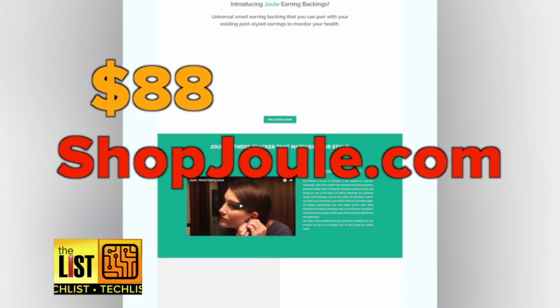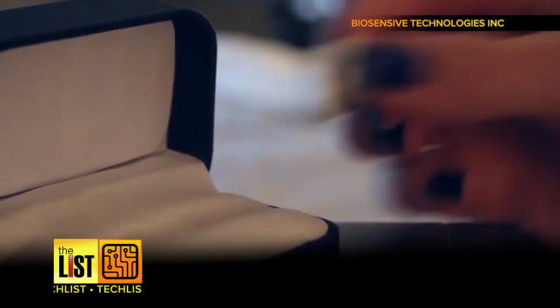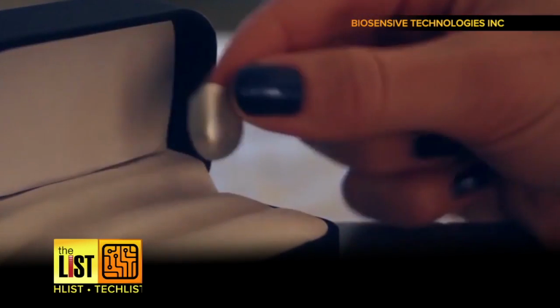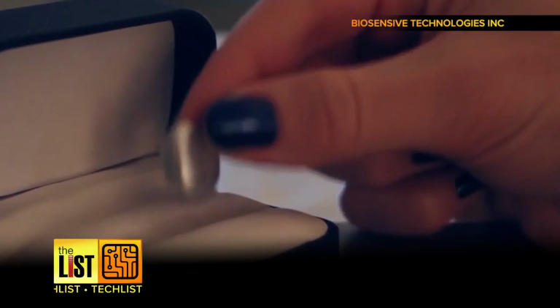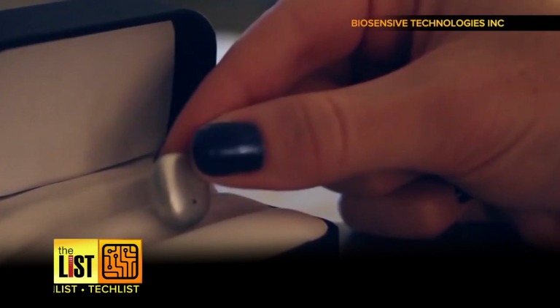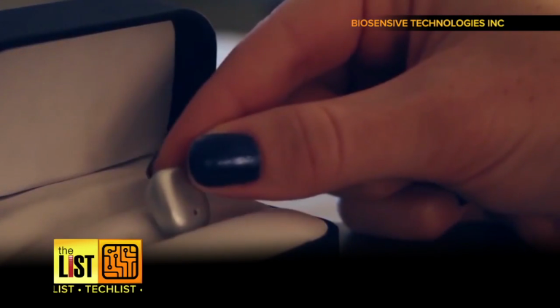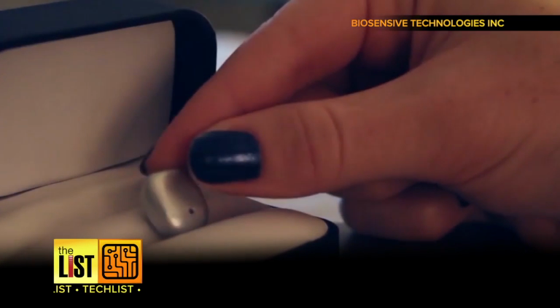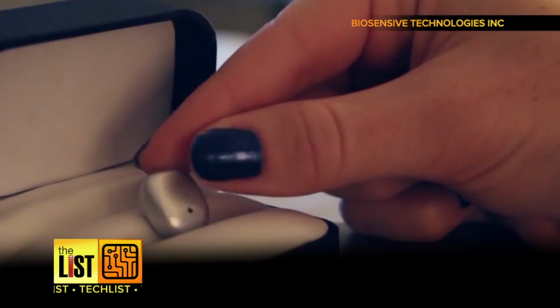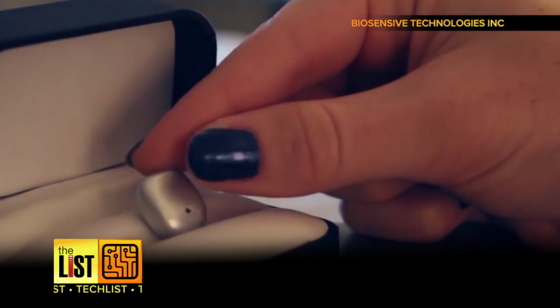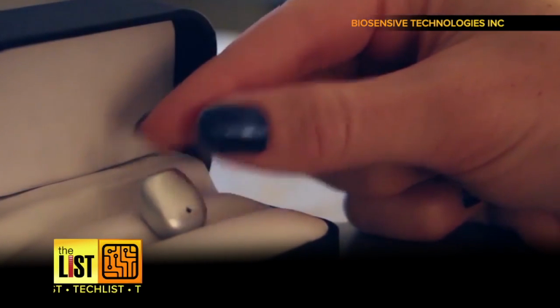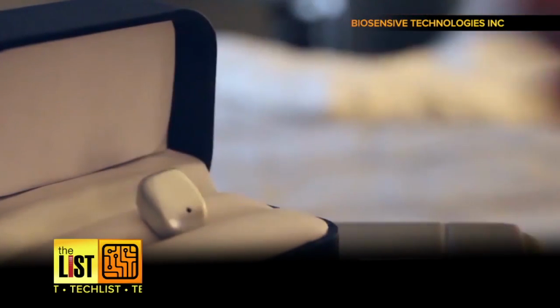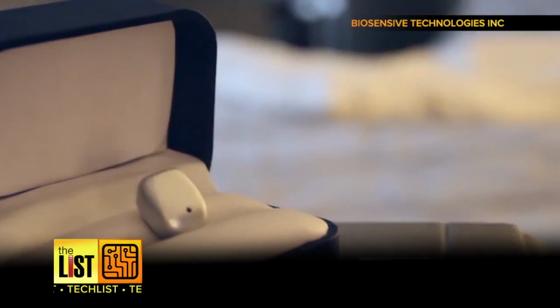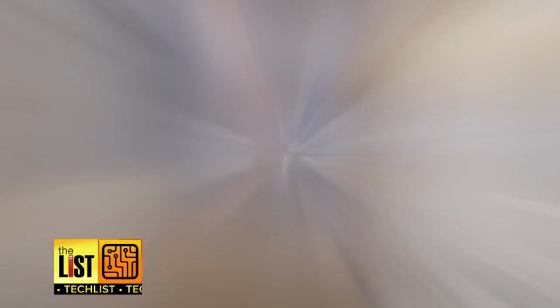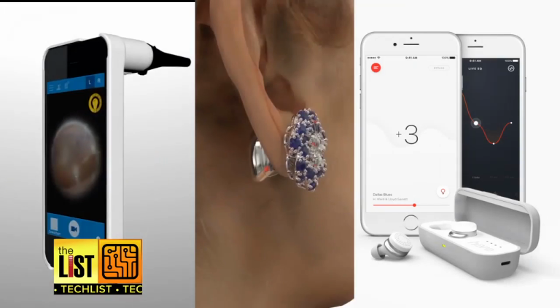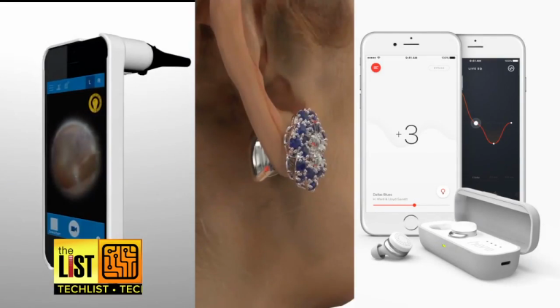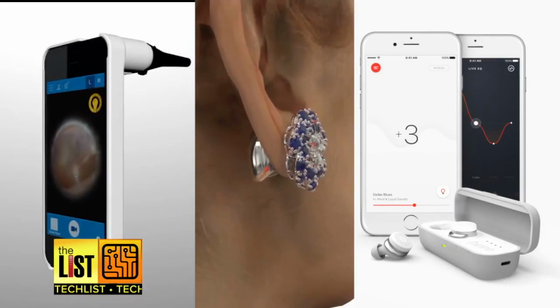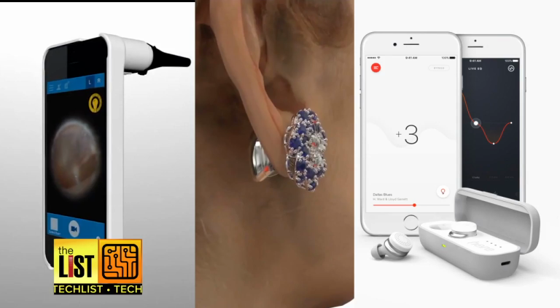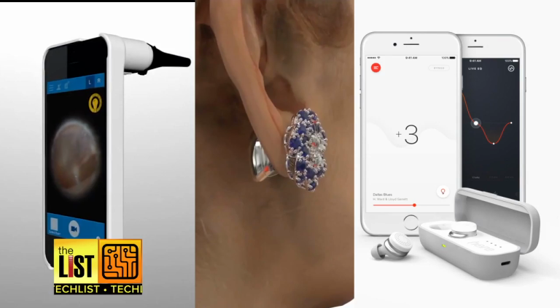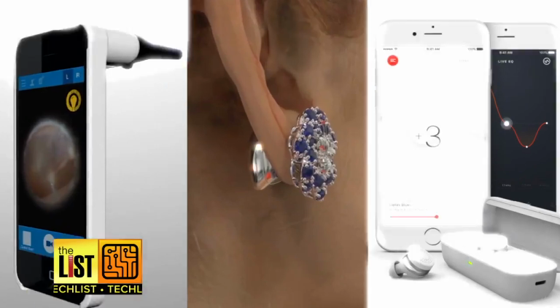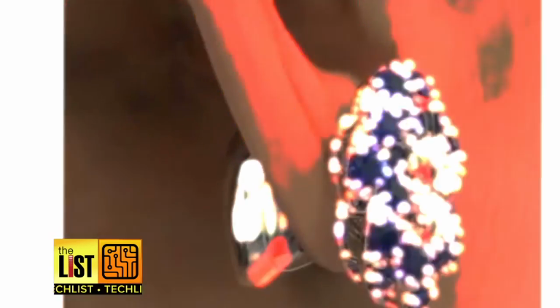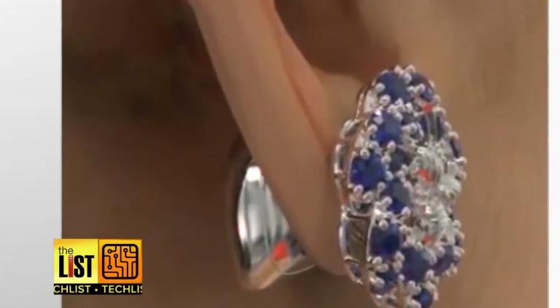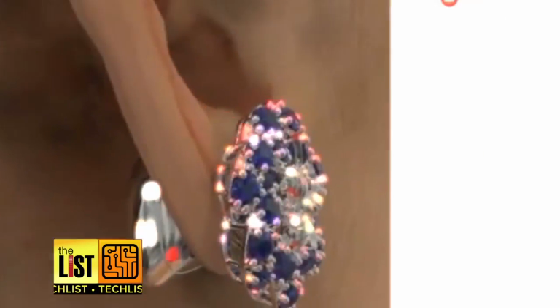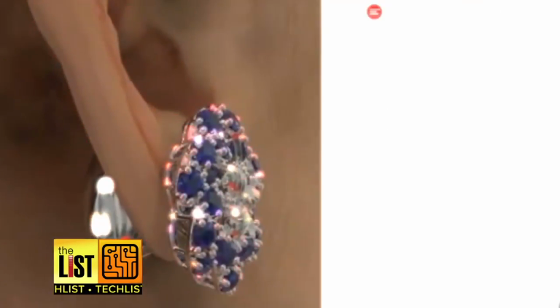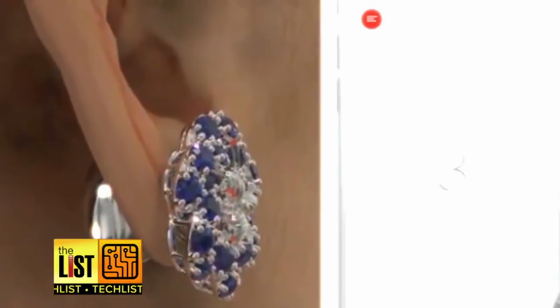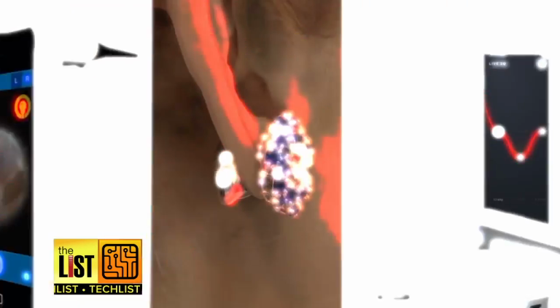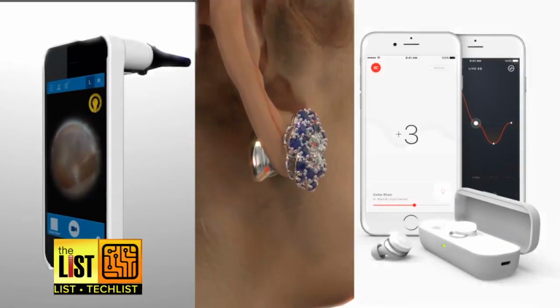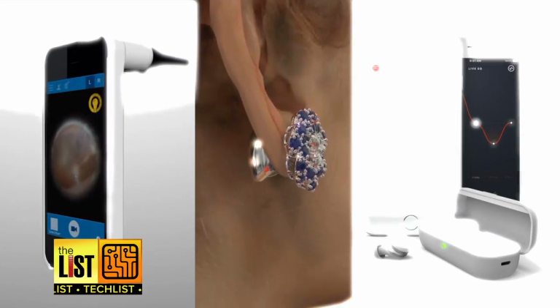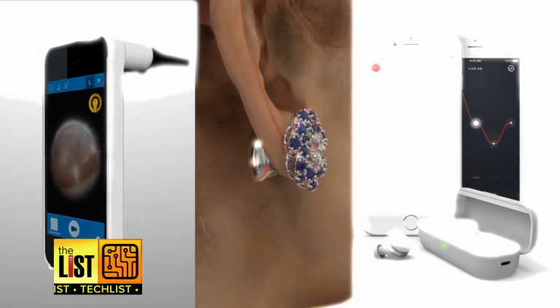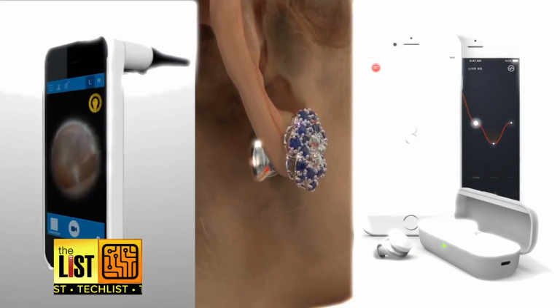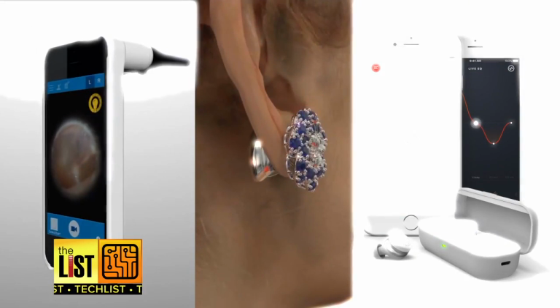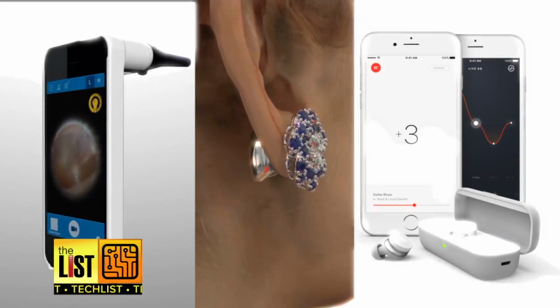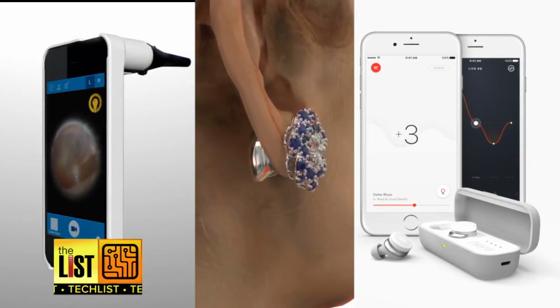They should start shipping in April. Gadgets that are music to our ears on our tech list.